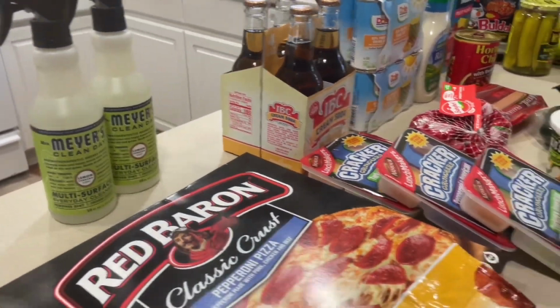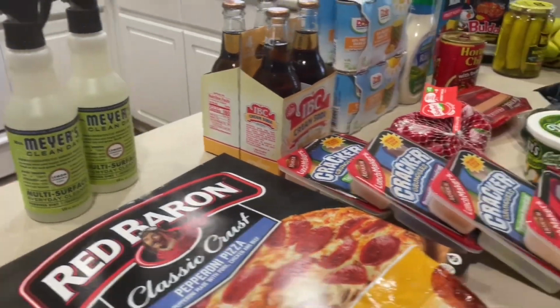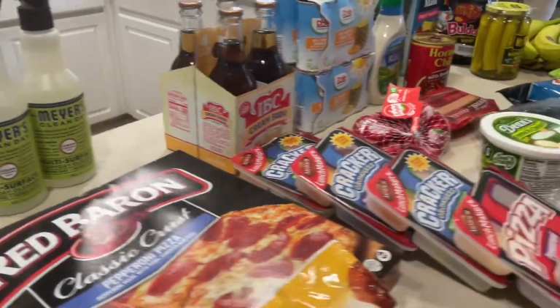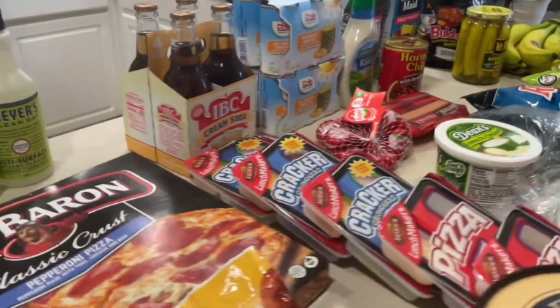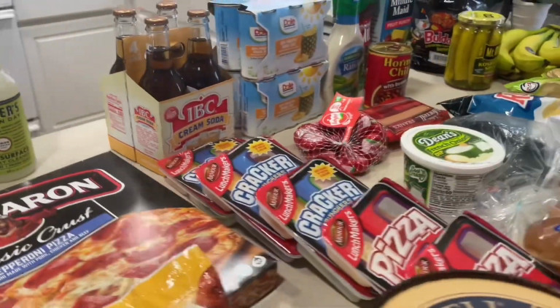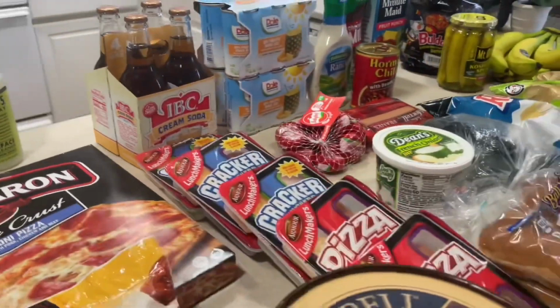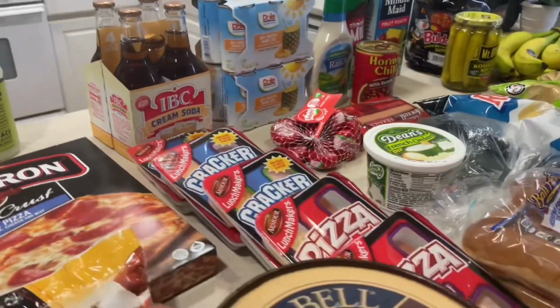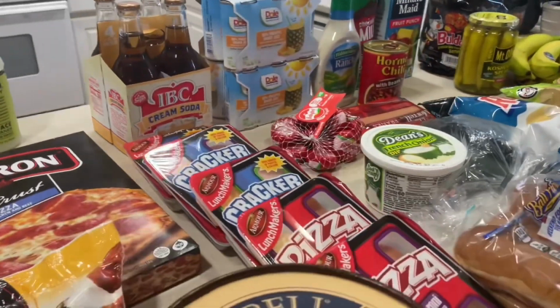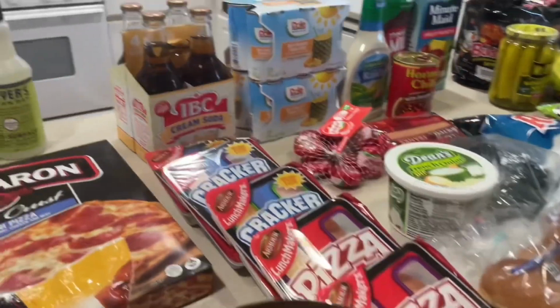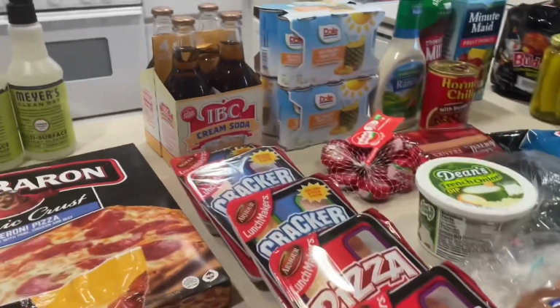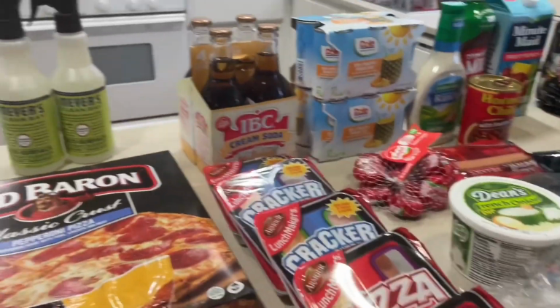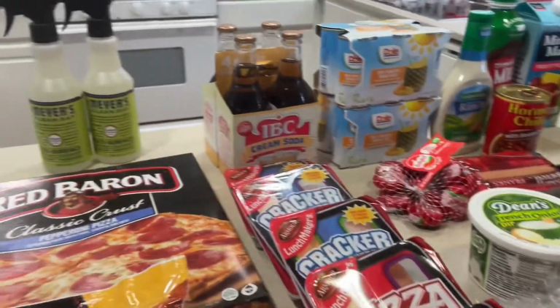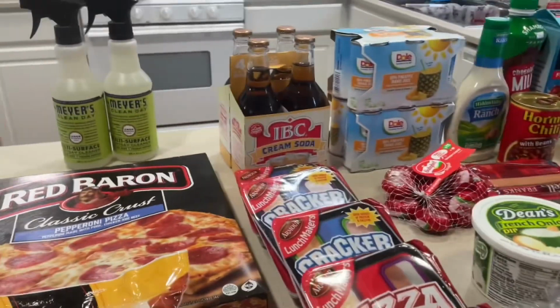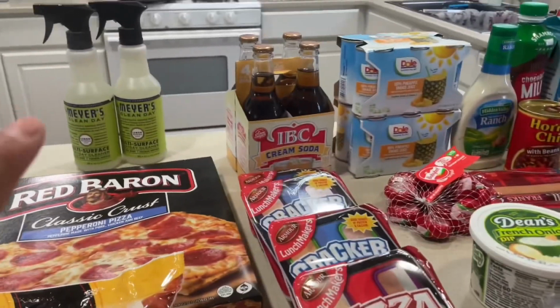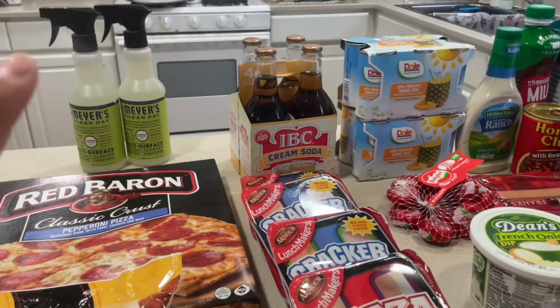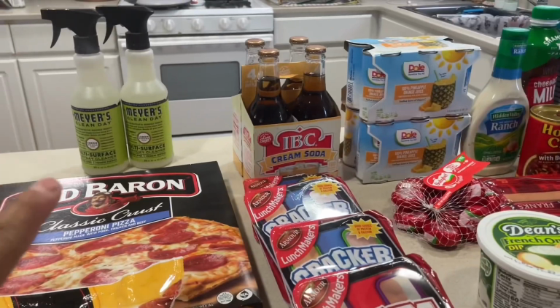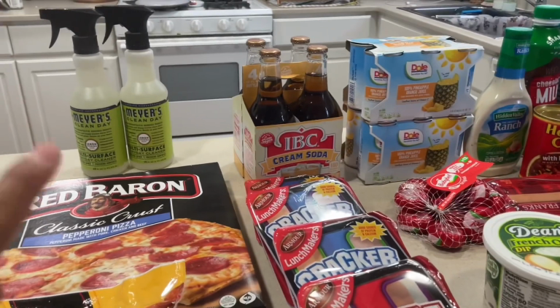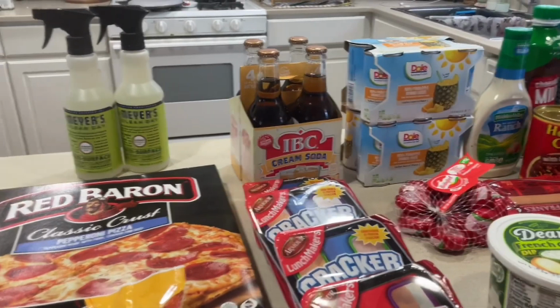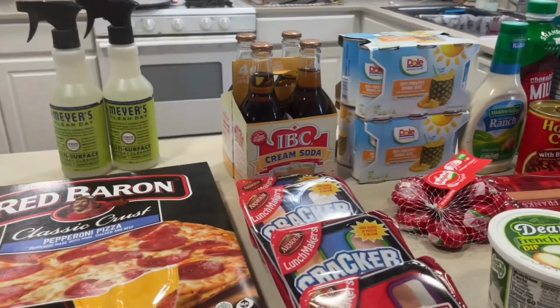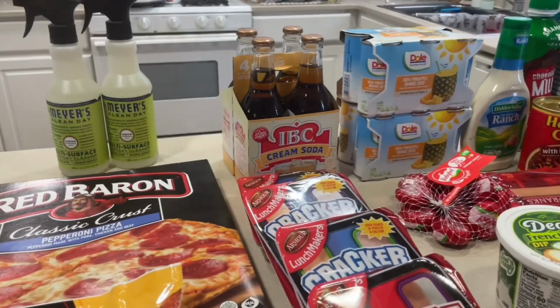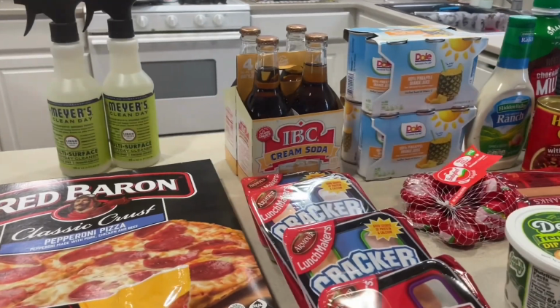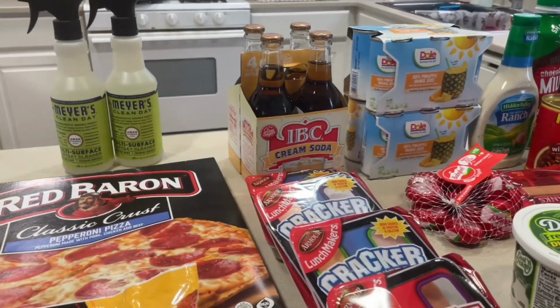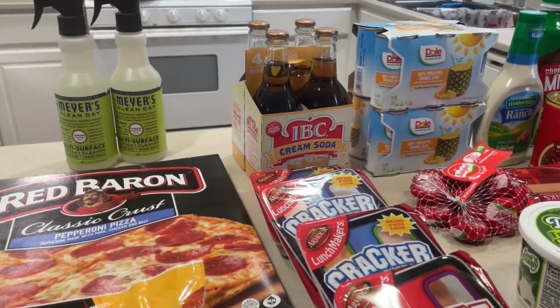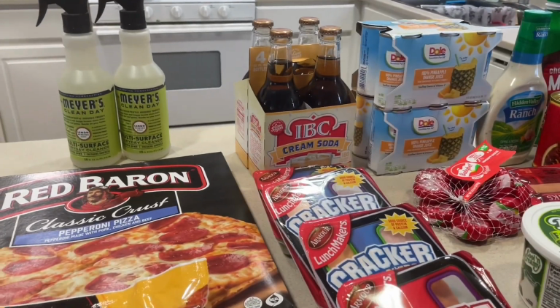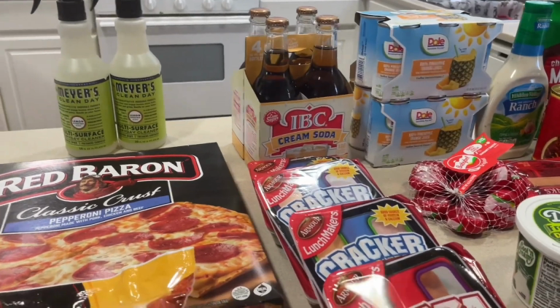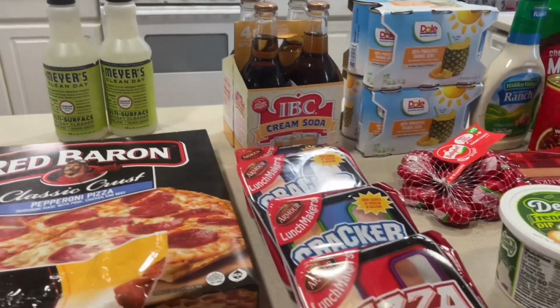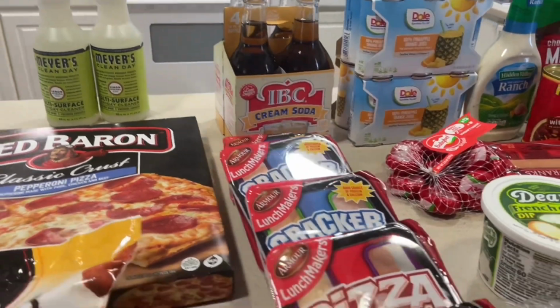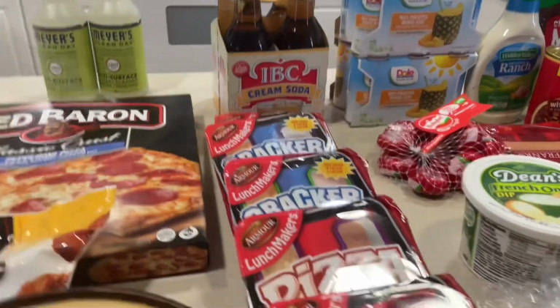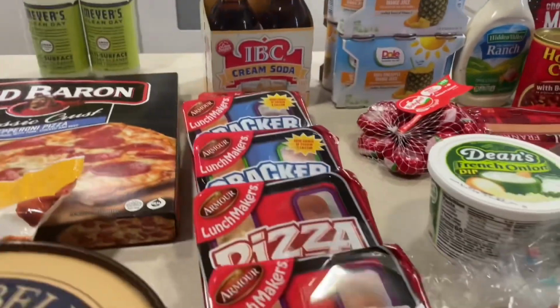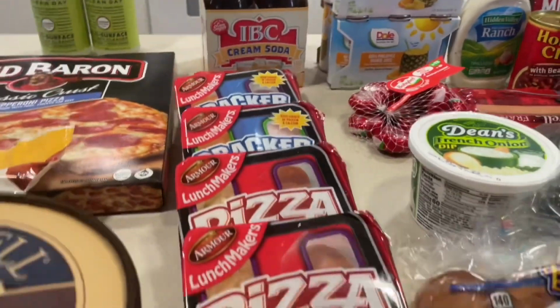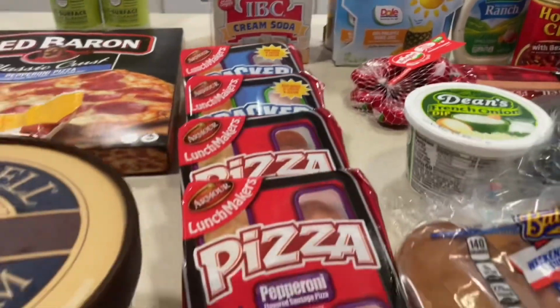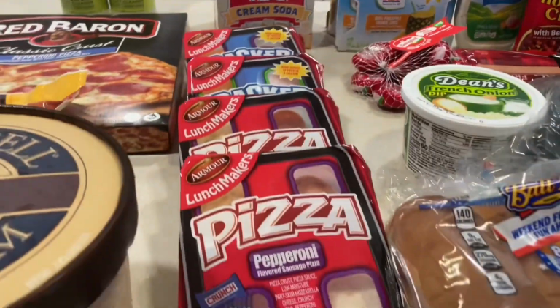I got the Mrs. Meyer's for $2.88, so I picked up two of them because that's a really good deal I cannot pass up. If you guys have not tried that brand, definitely check them out — they're really good.